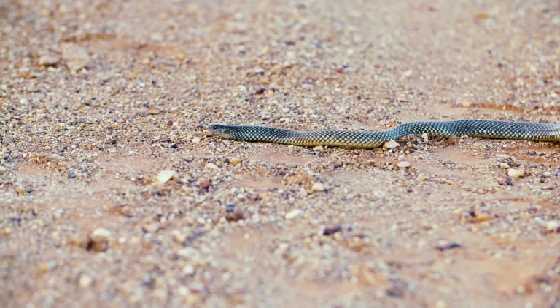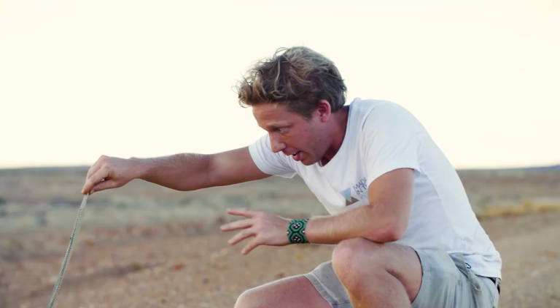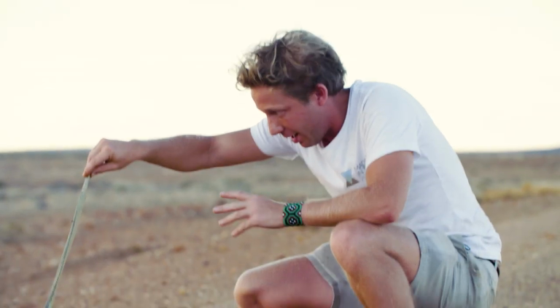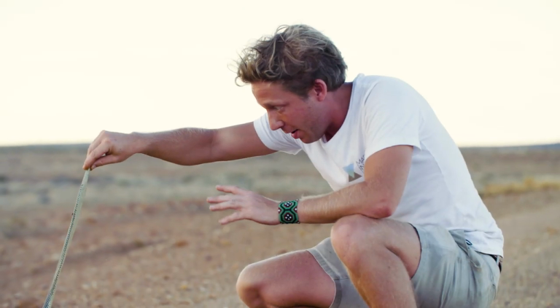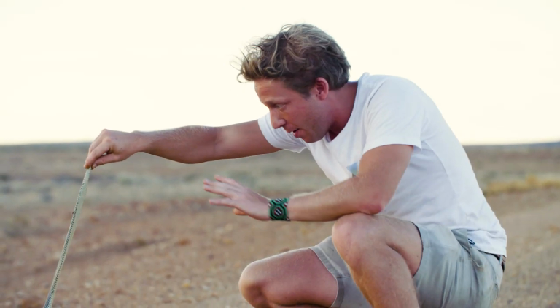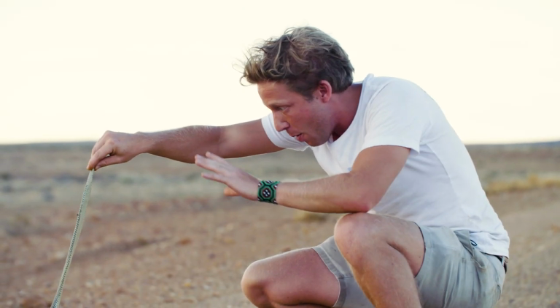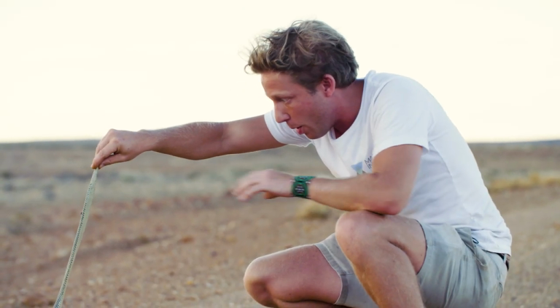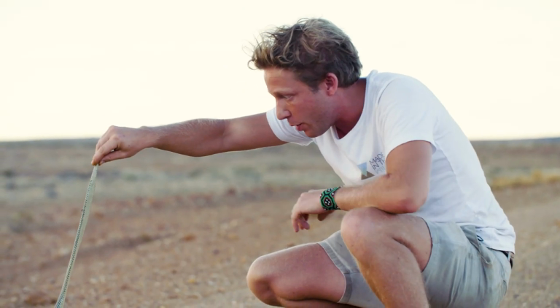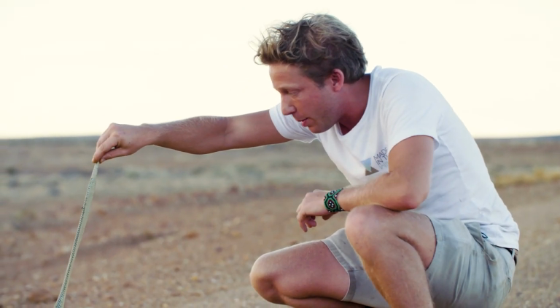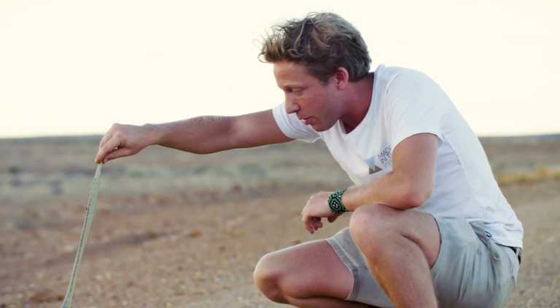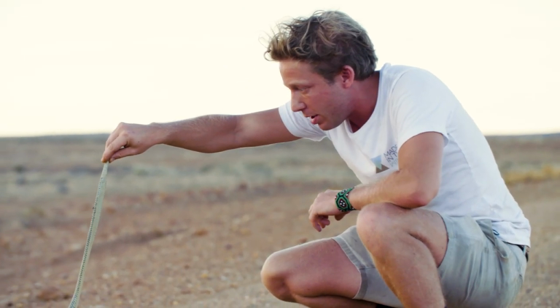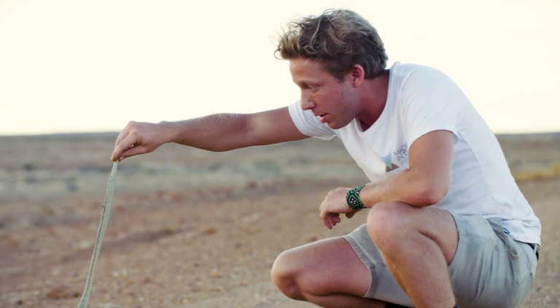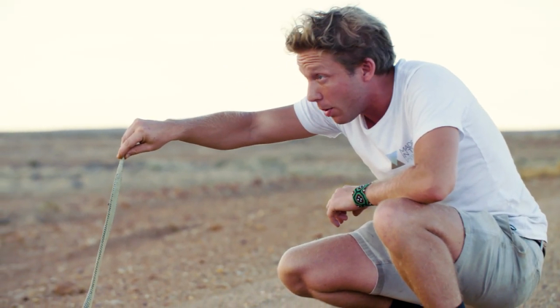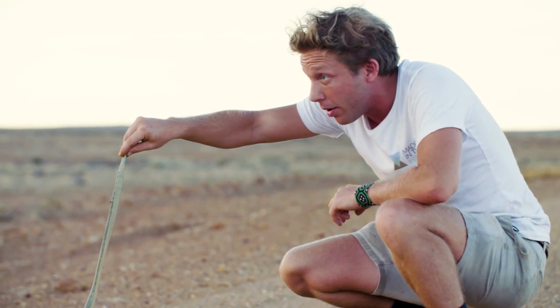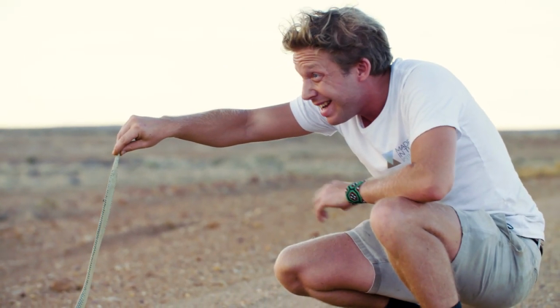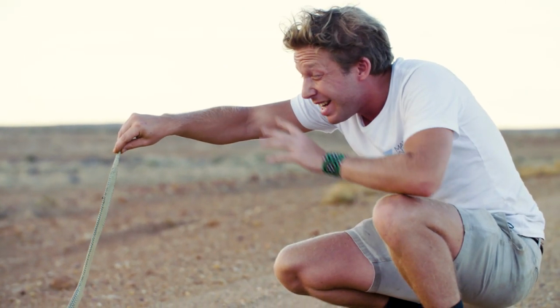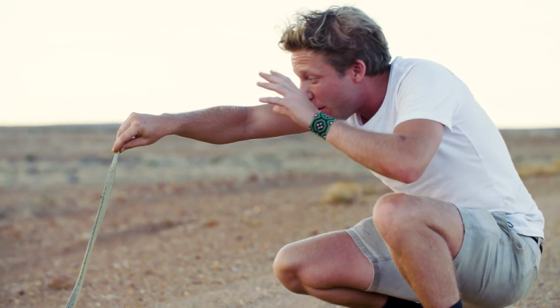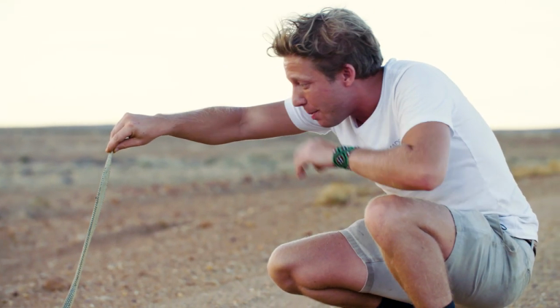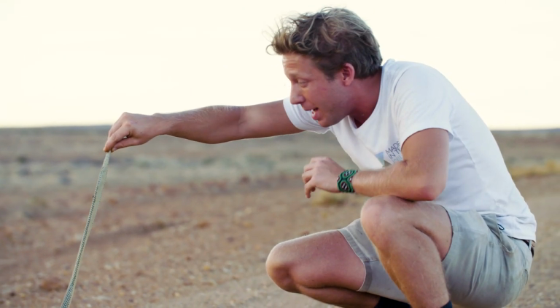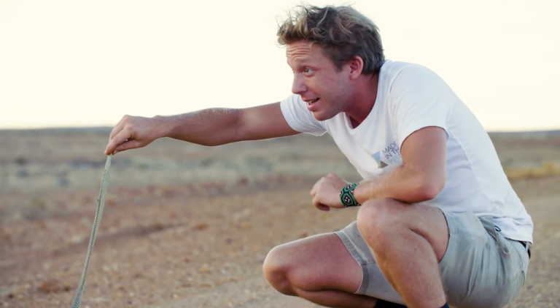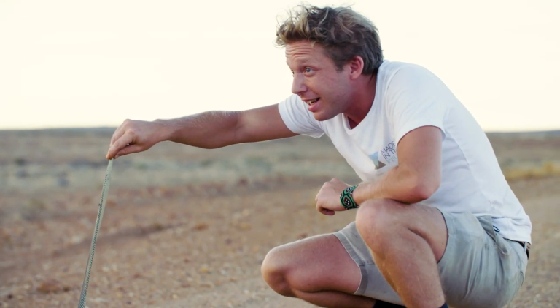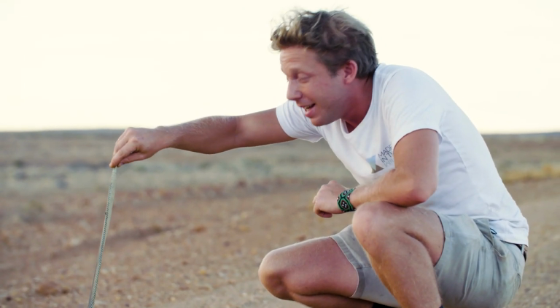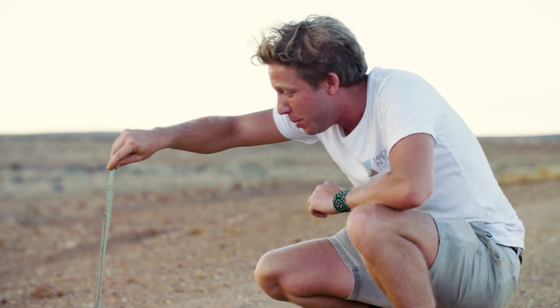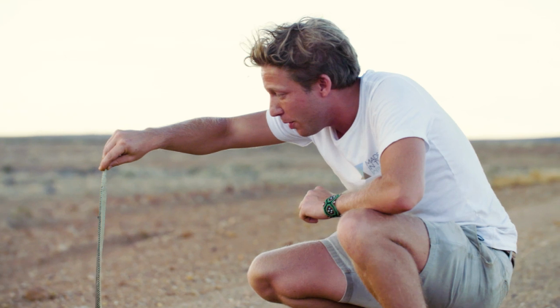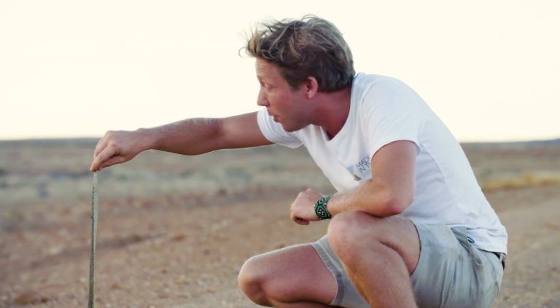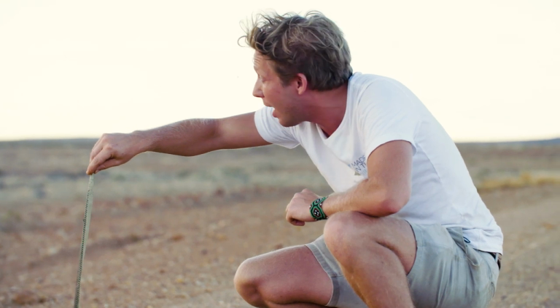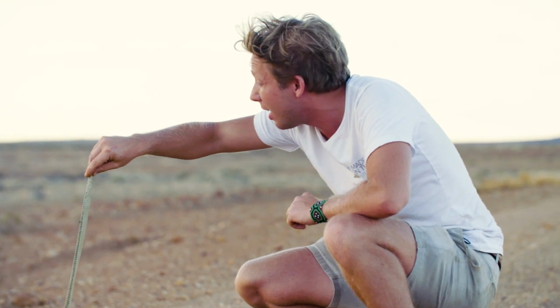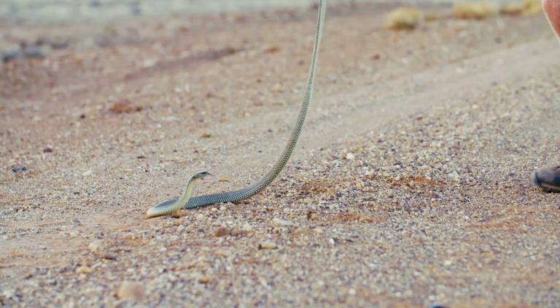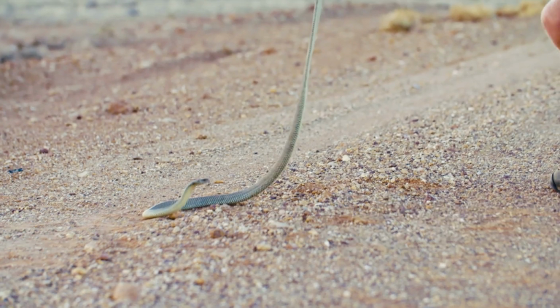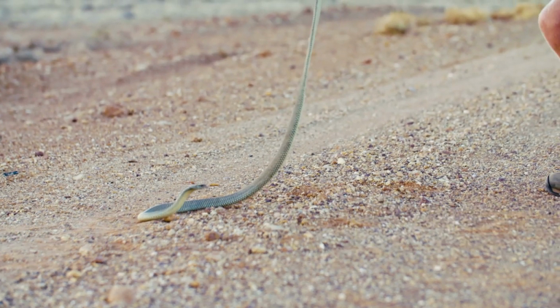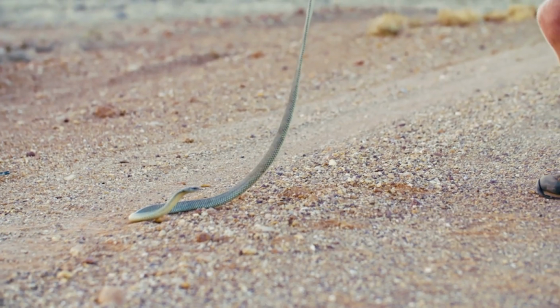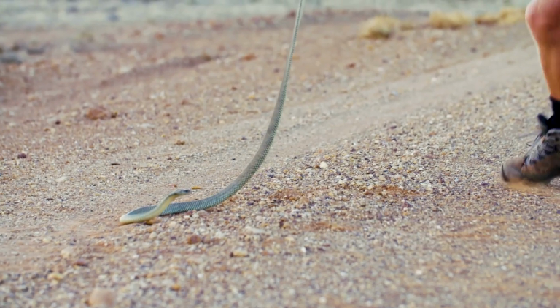Finding one of the most venomous creatures in the world in the most amazingly beautiful setting — Australia.